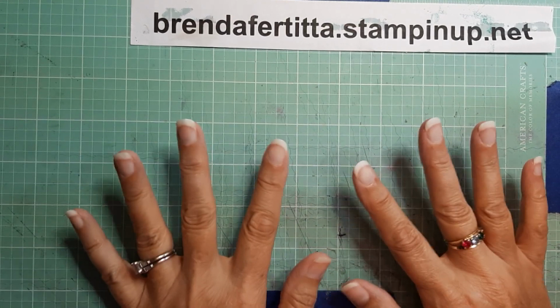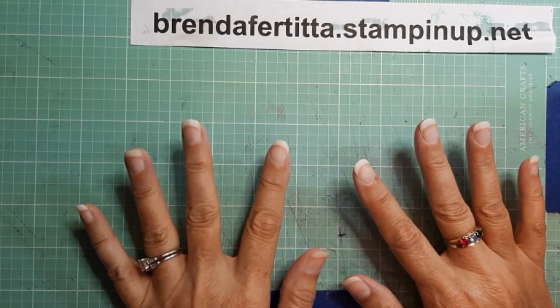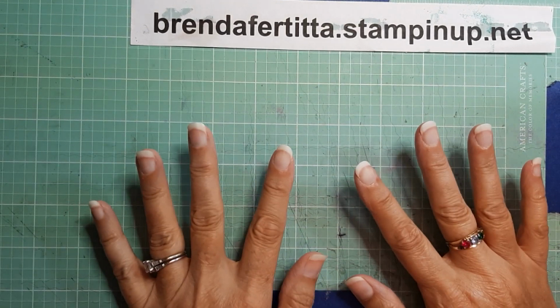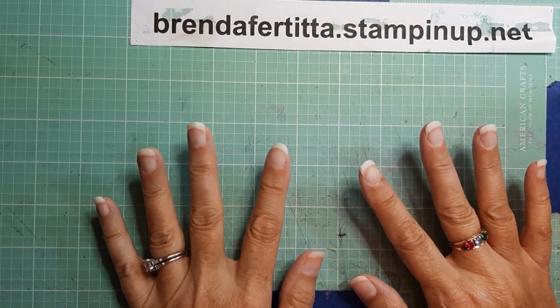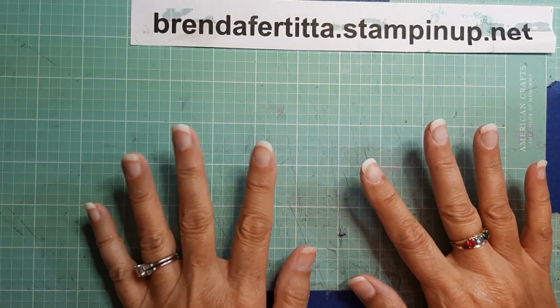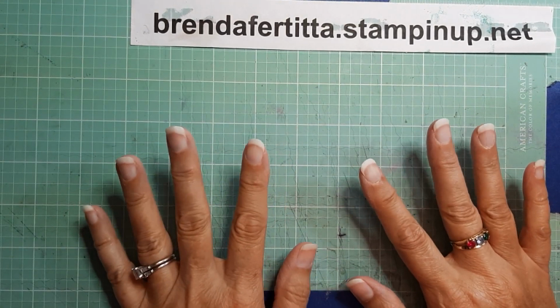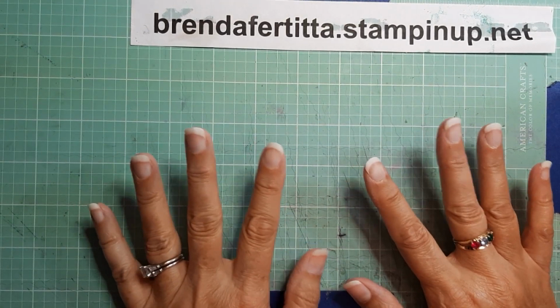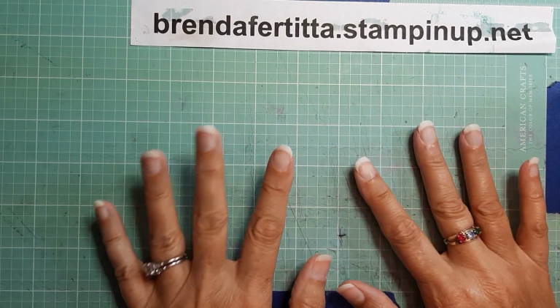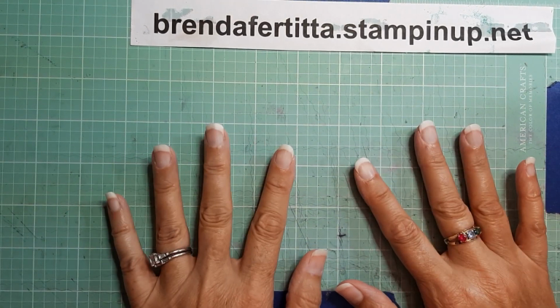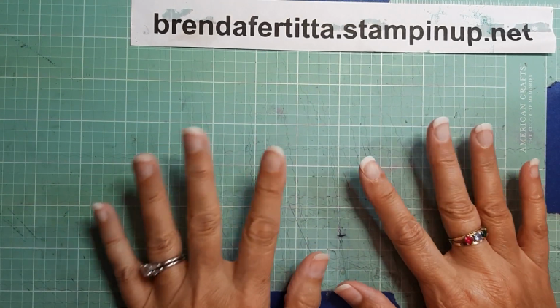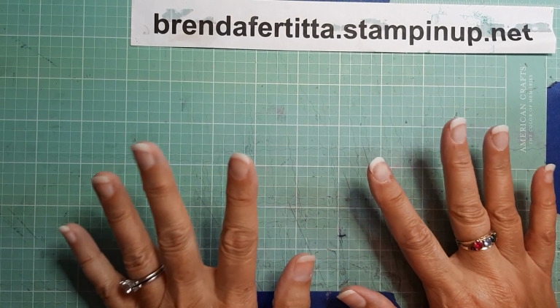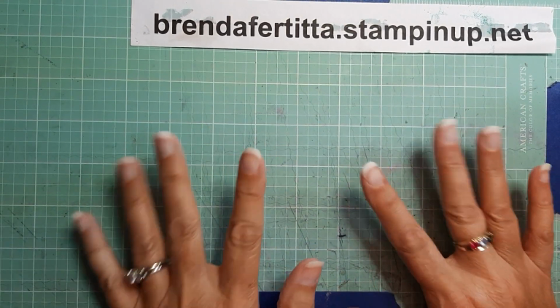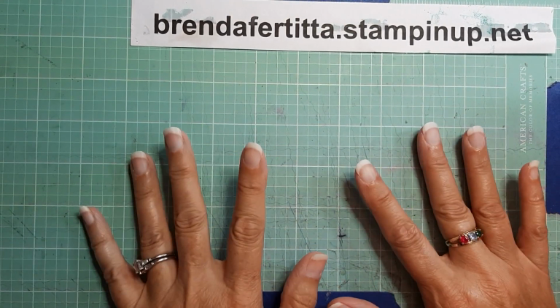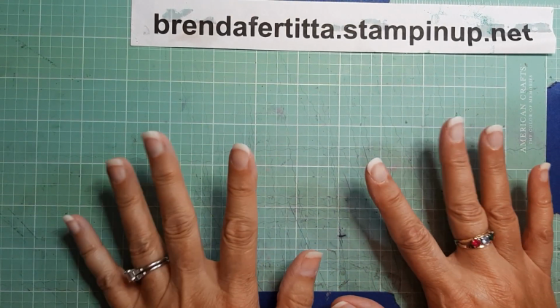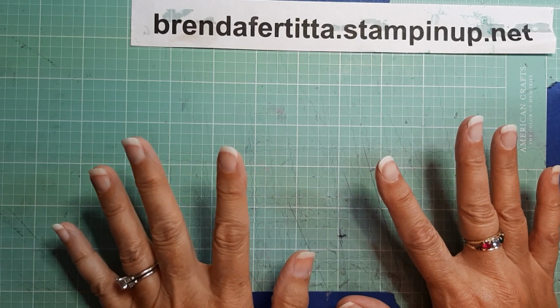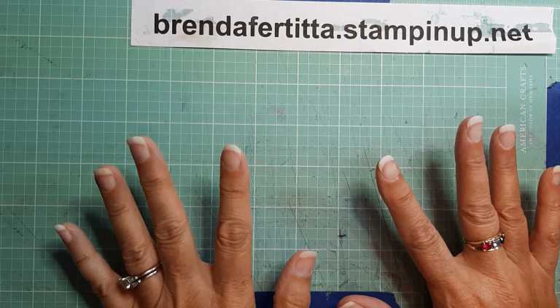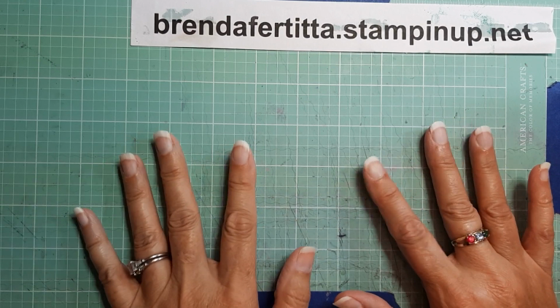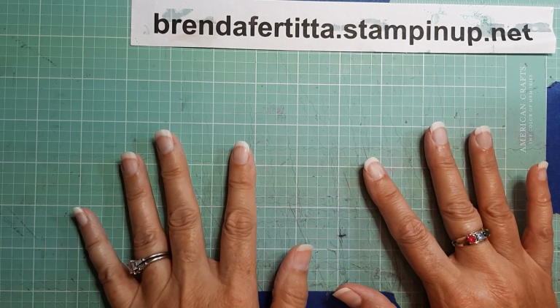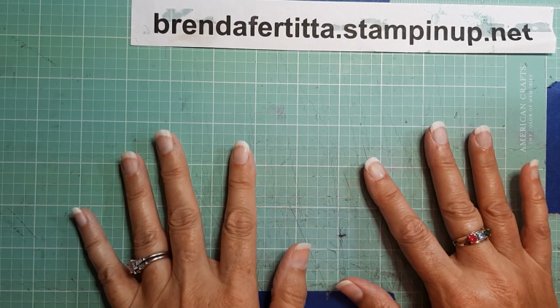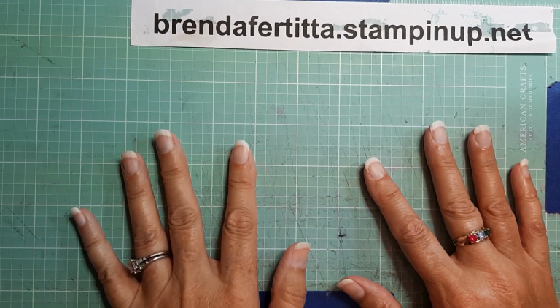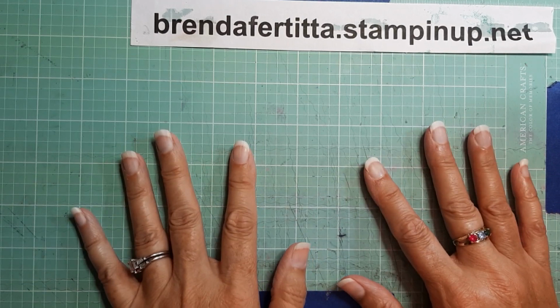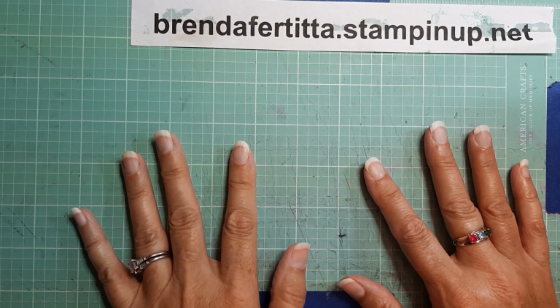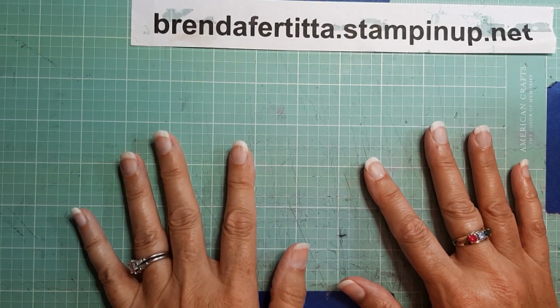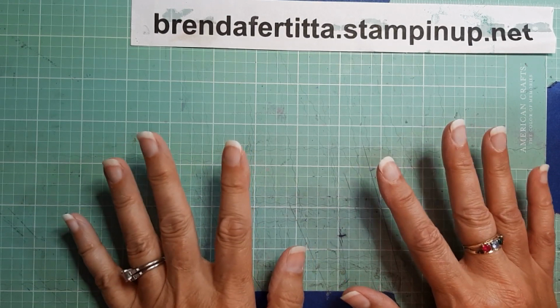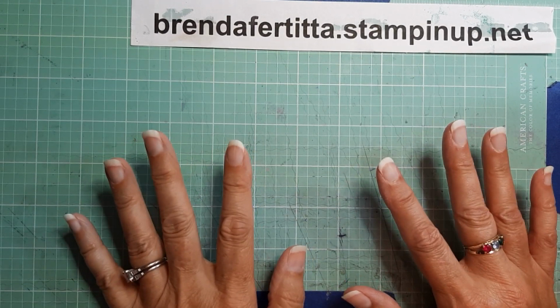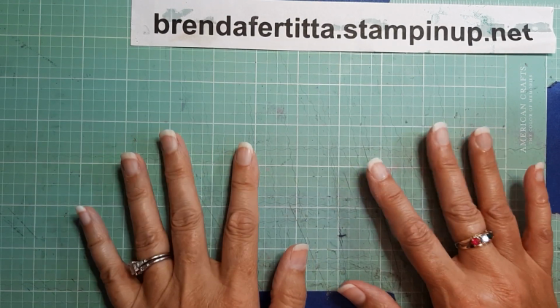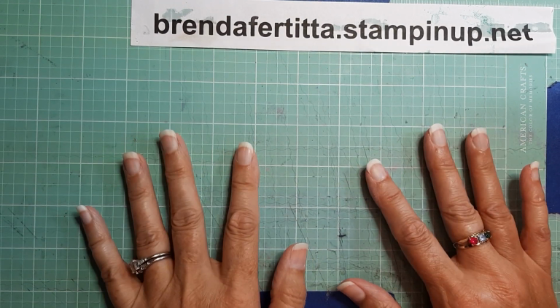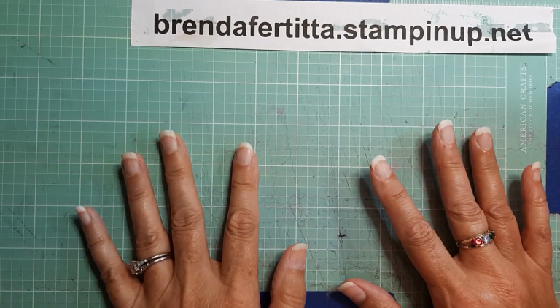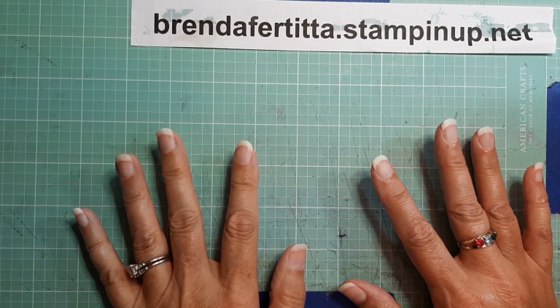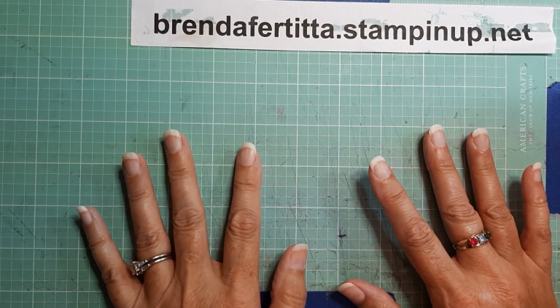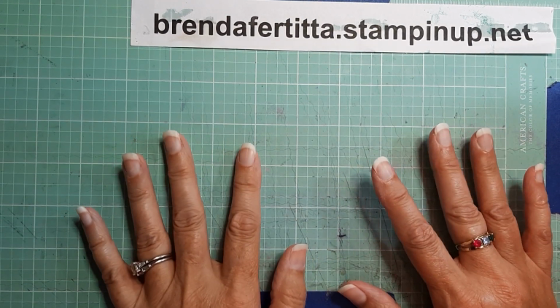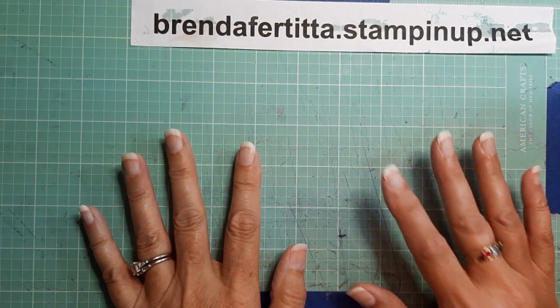Hey everyone, it's Brenda with Stampin' Up! here. I thought I would just come on real quick and show you what I bought at Scrap Mania in Cedar Rapids, Iowa.